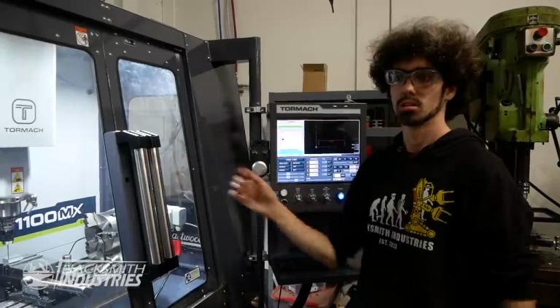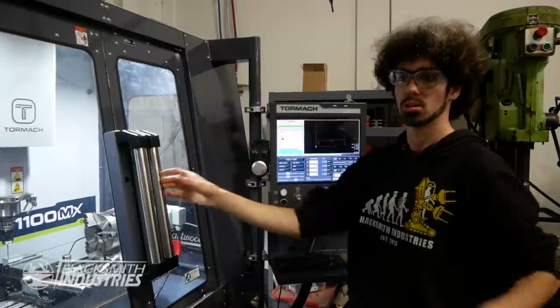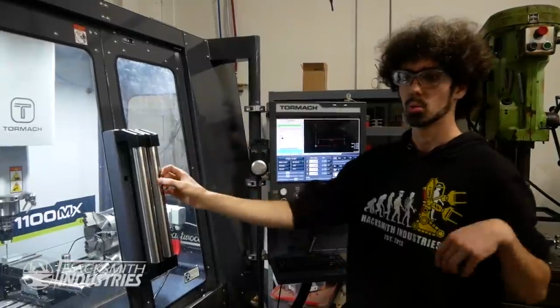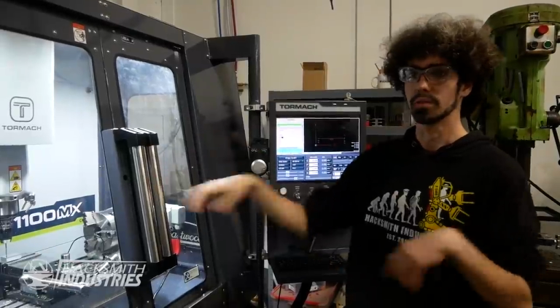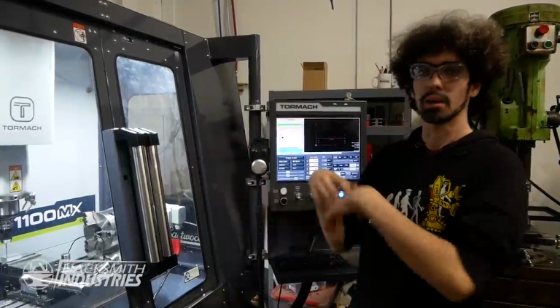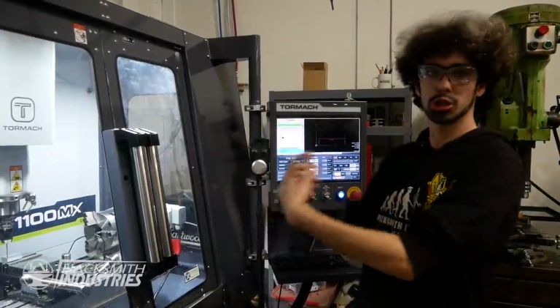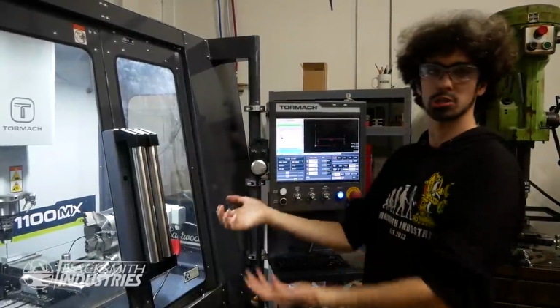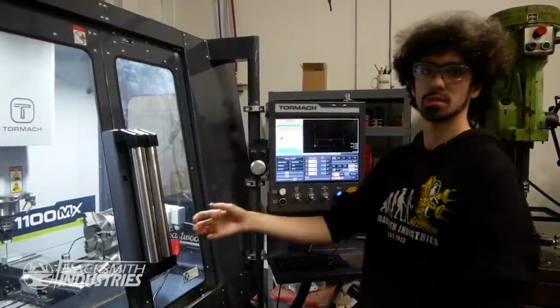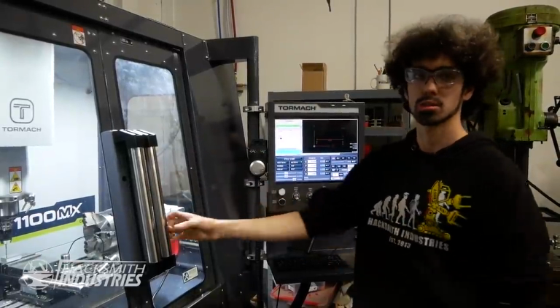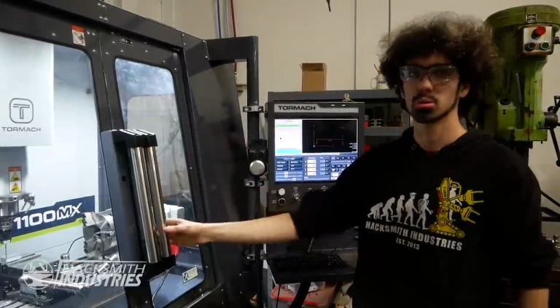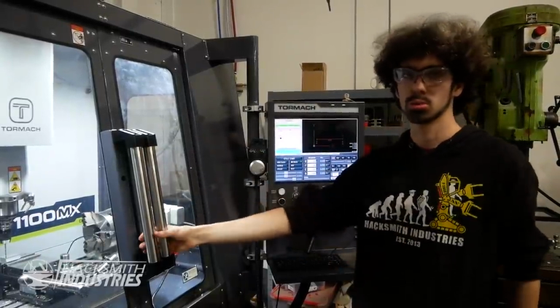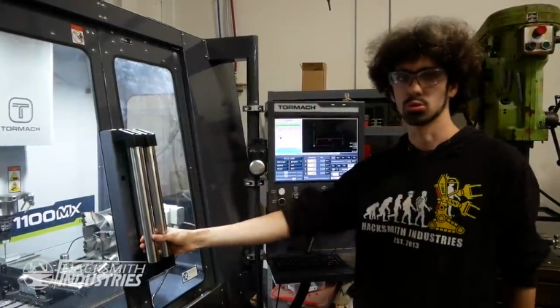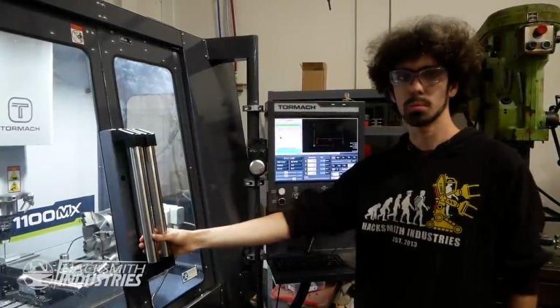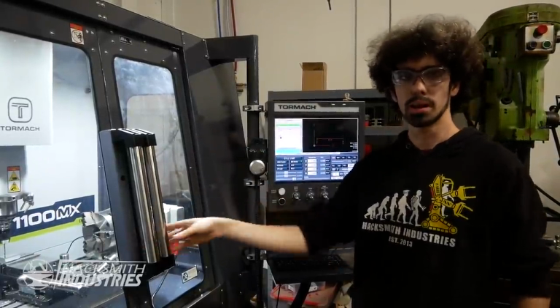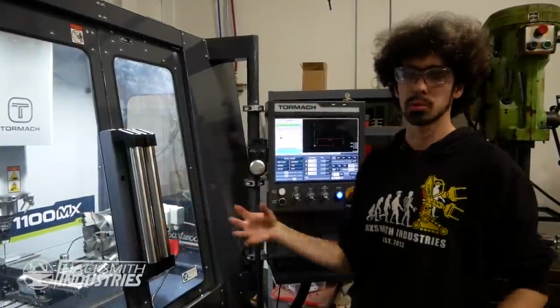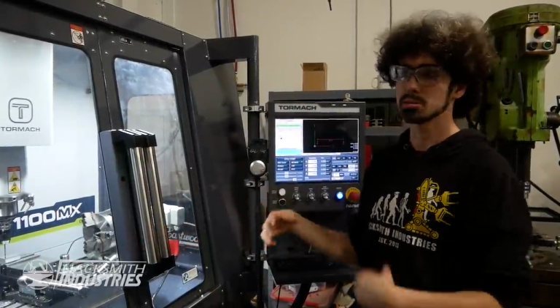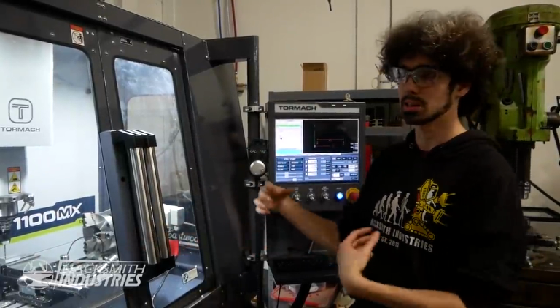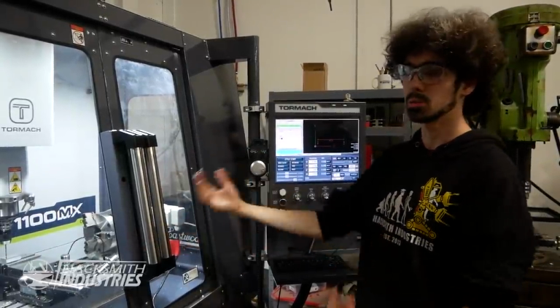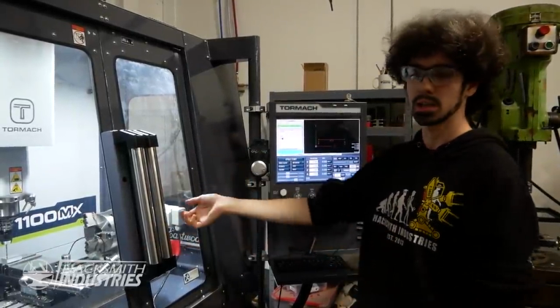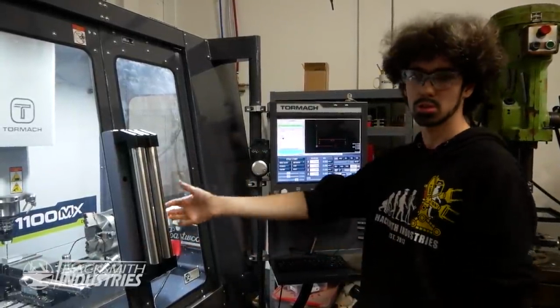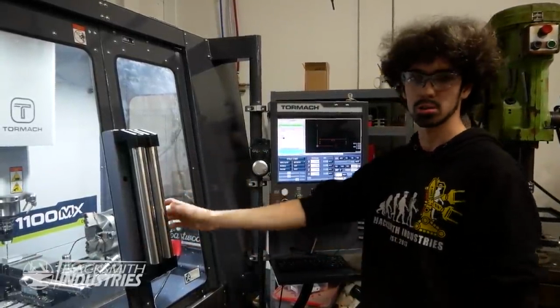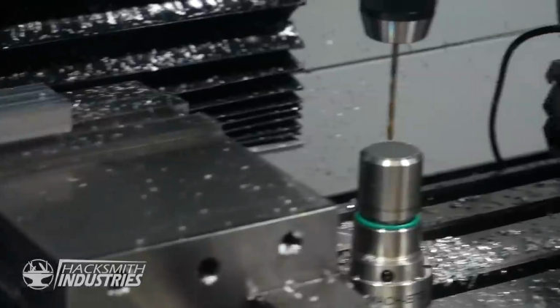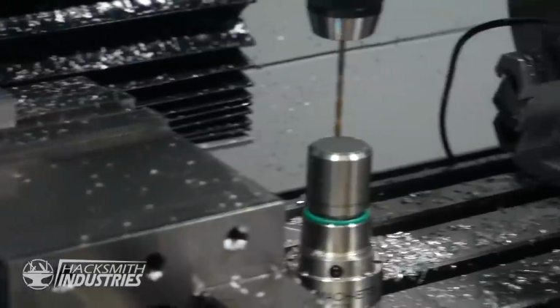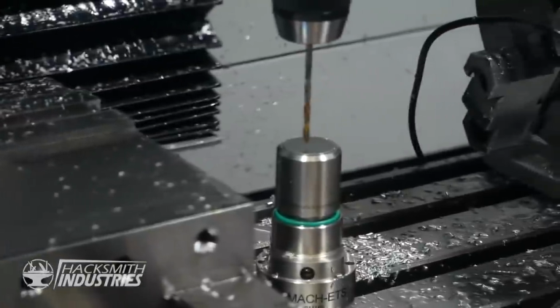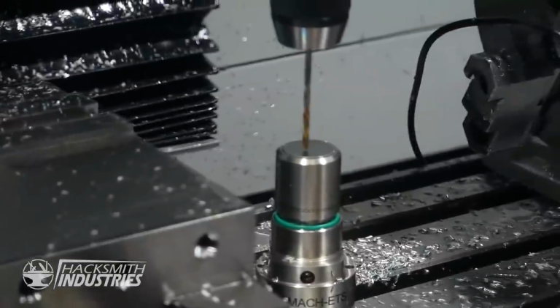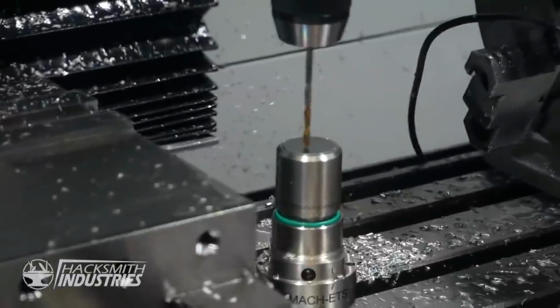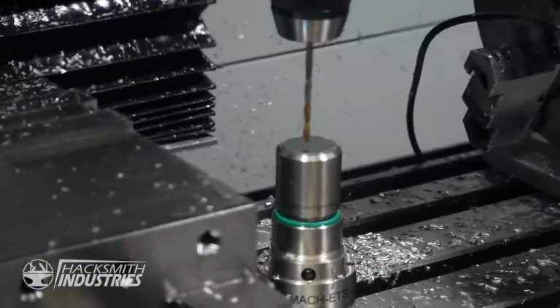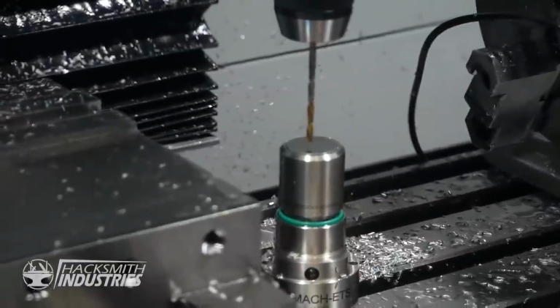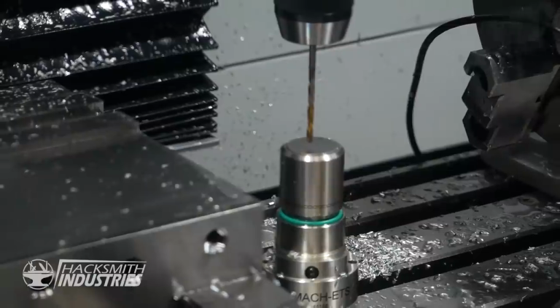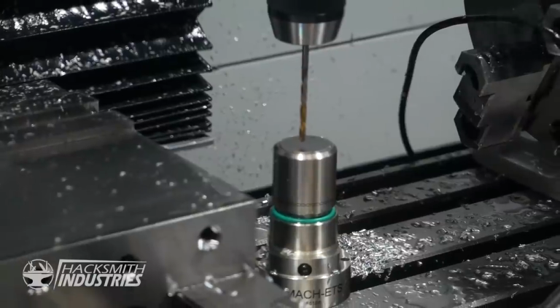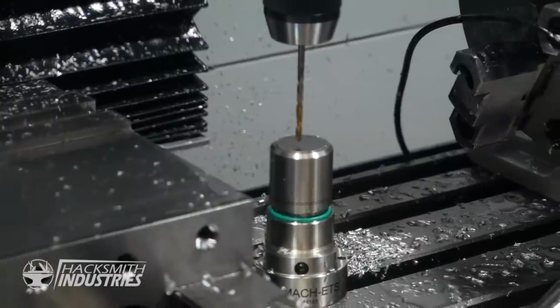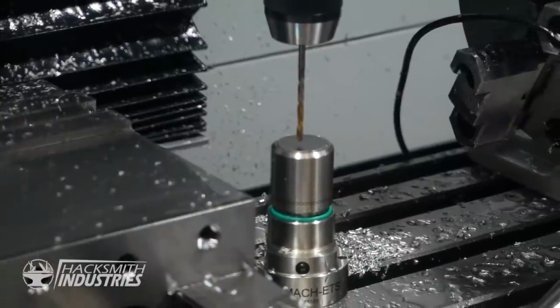We've now changed over the tools to a drill bit and used the new electronic tool setter to set the tool length.